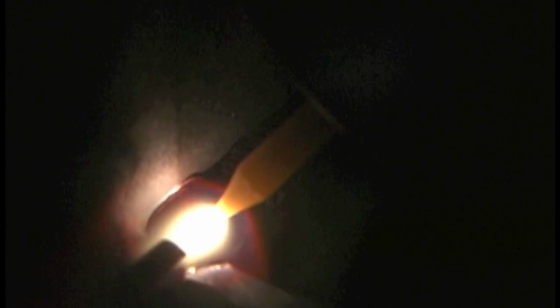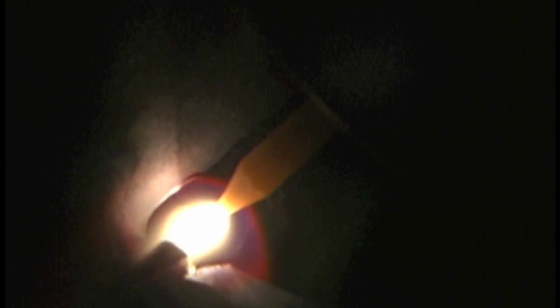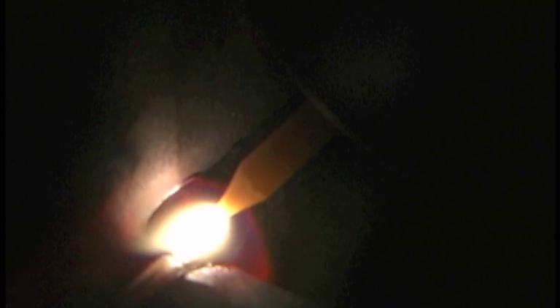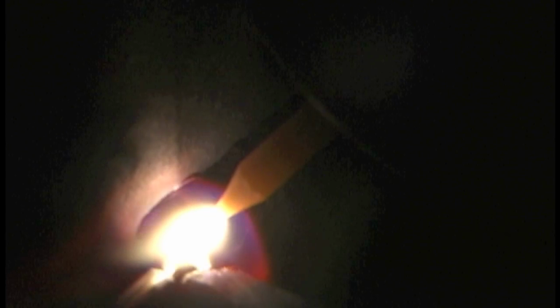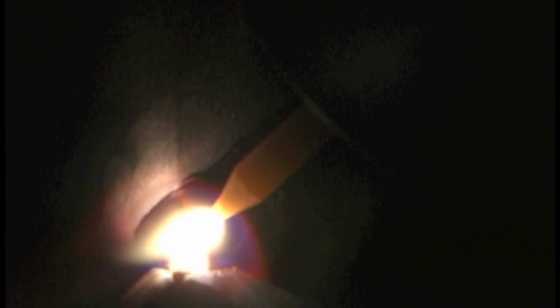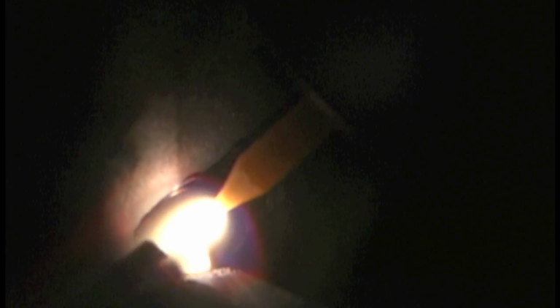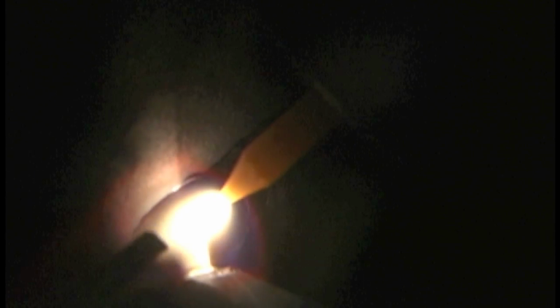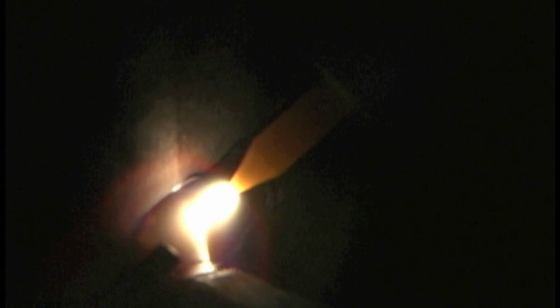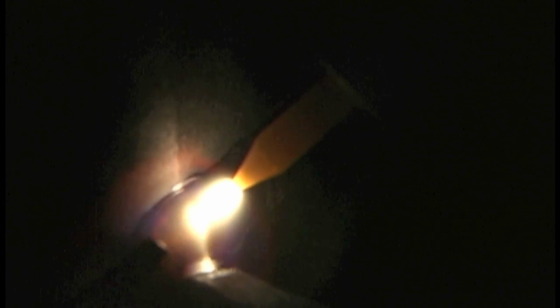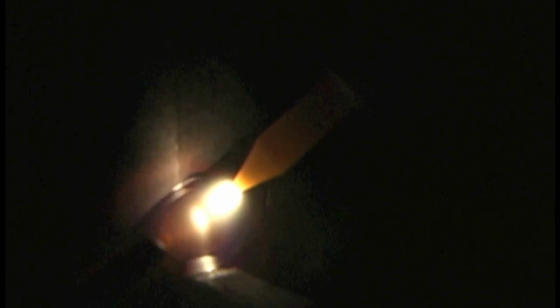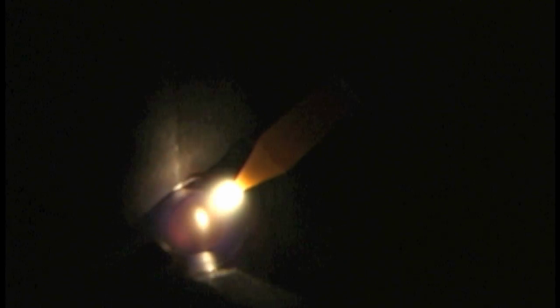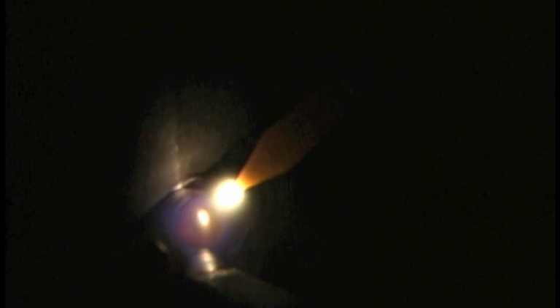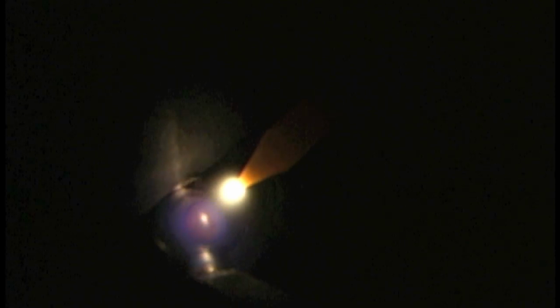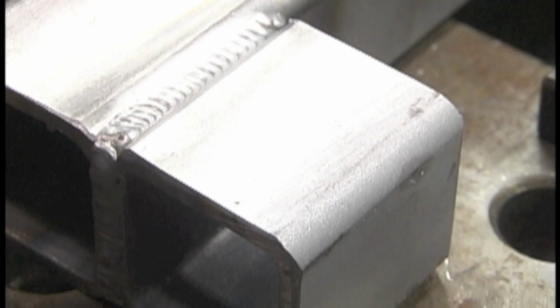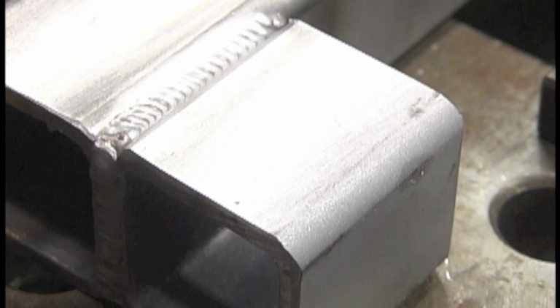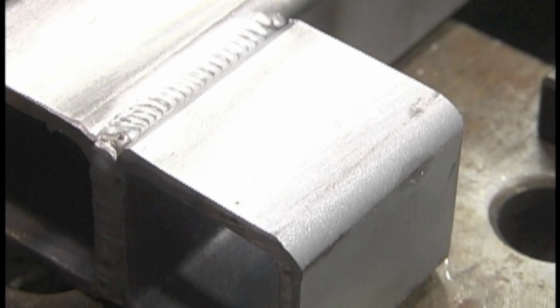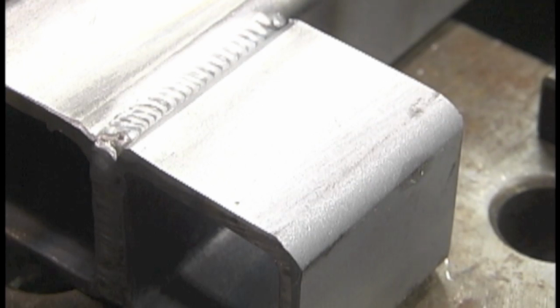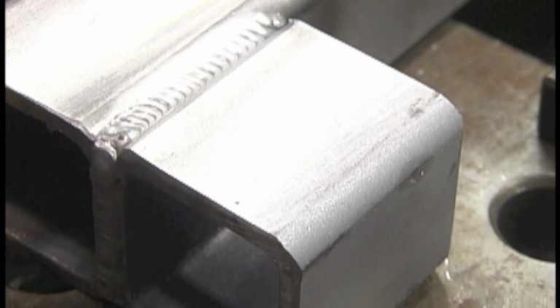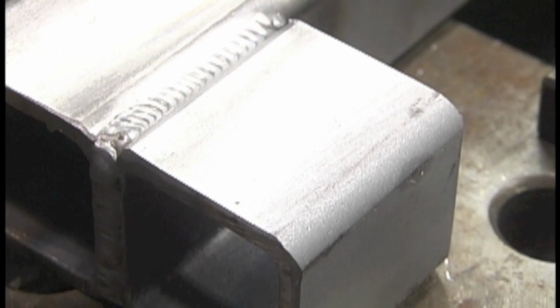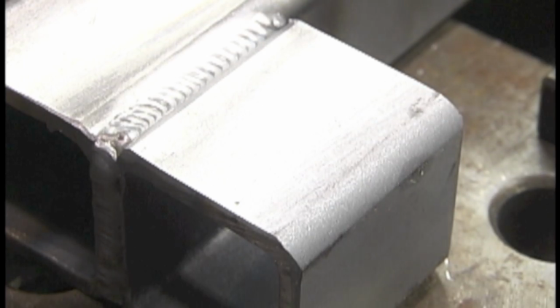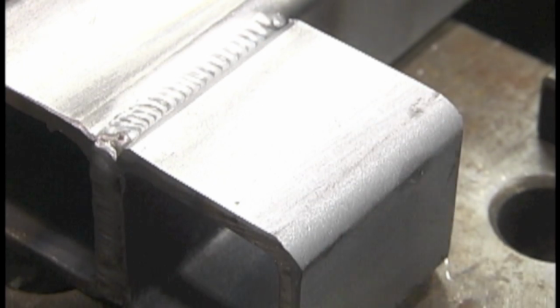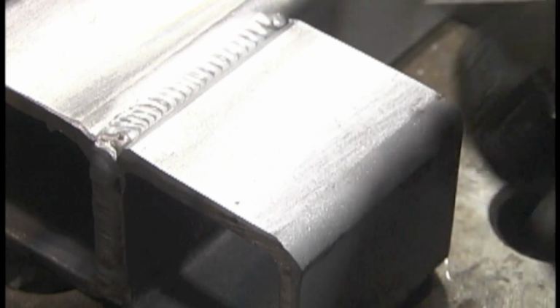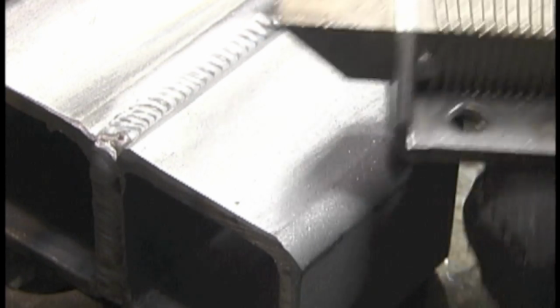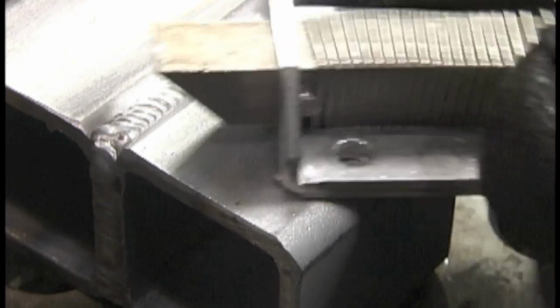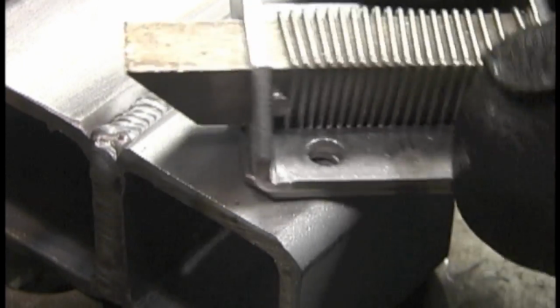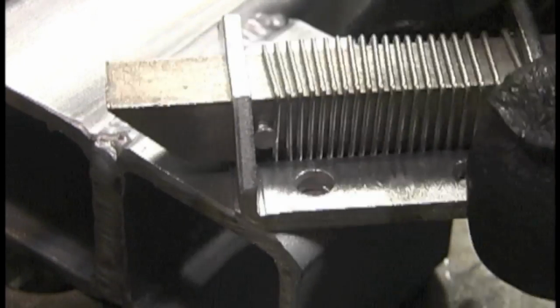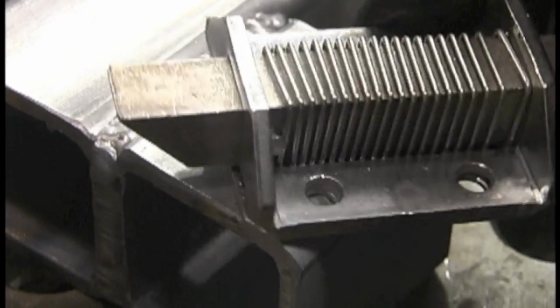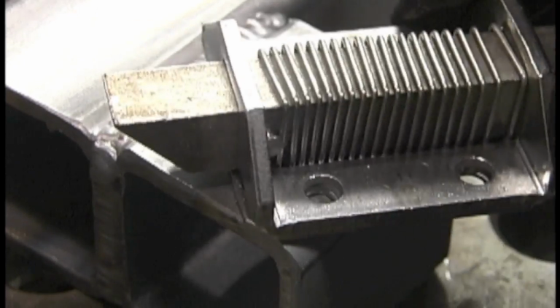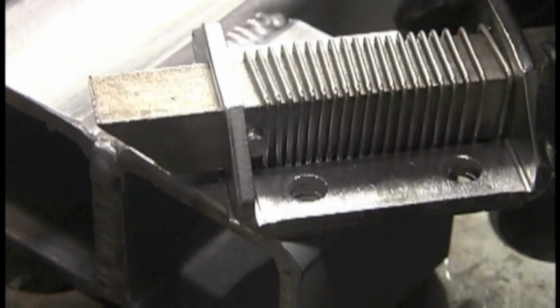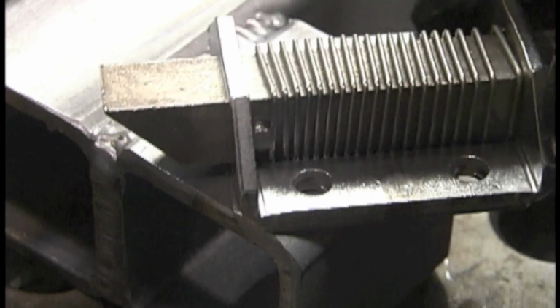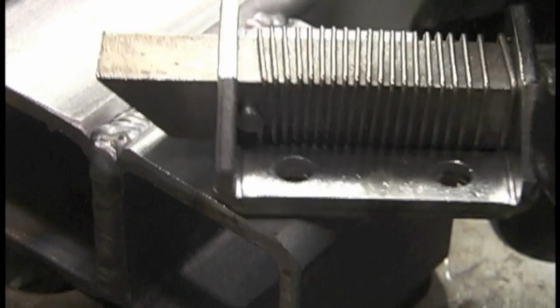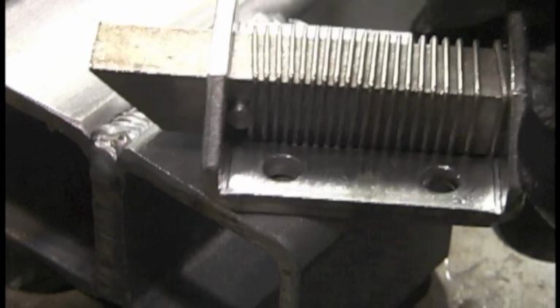You can see when I hit that oxidation at the end from the previous weld, it kind of flutters a little bit and doesn't weld quite as good.